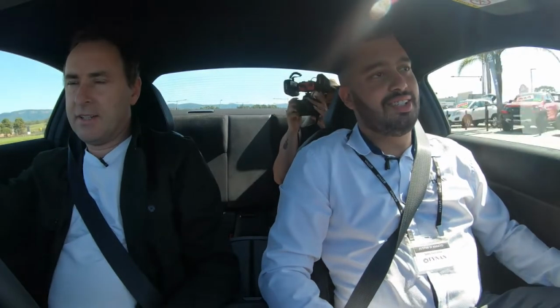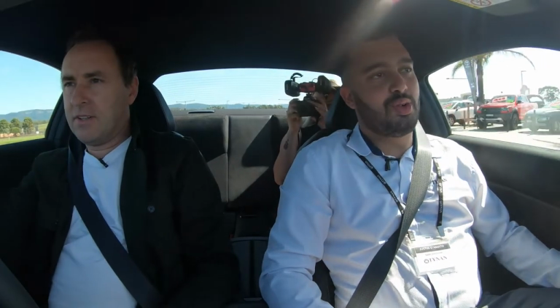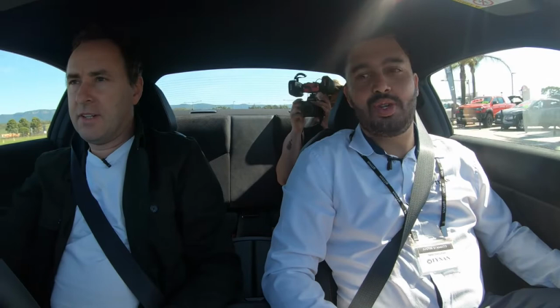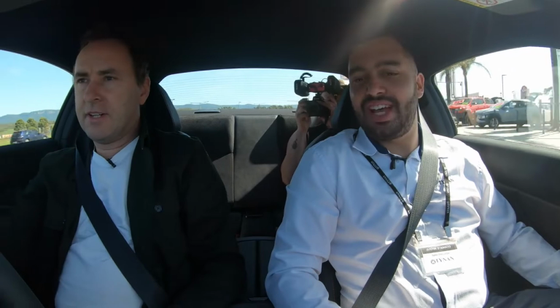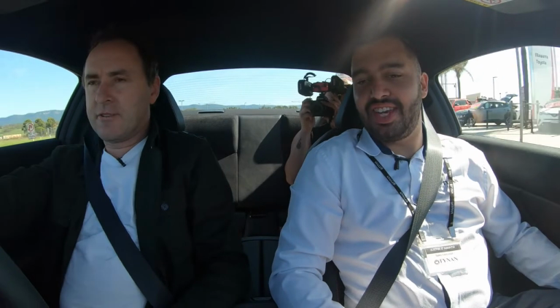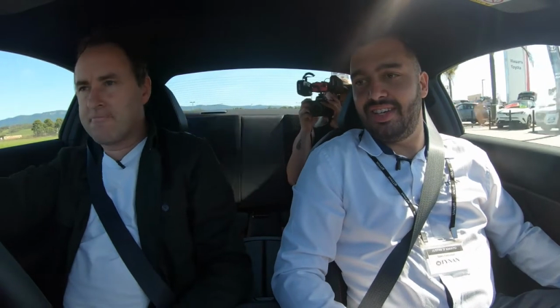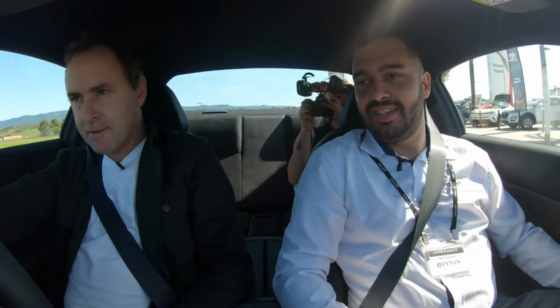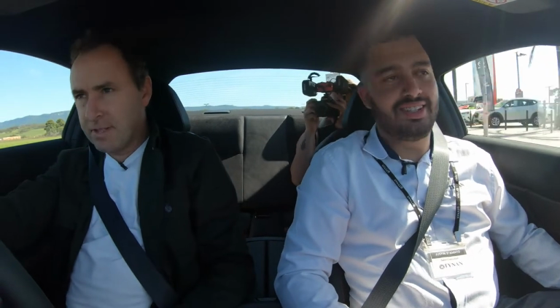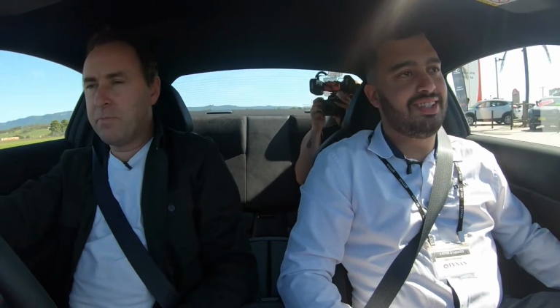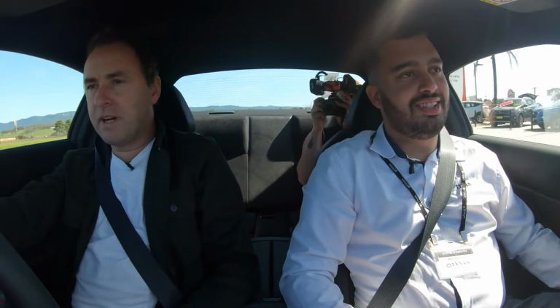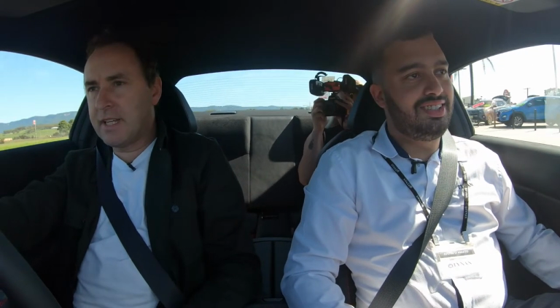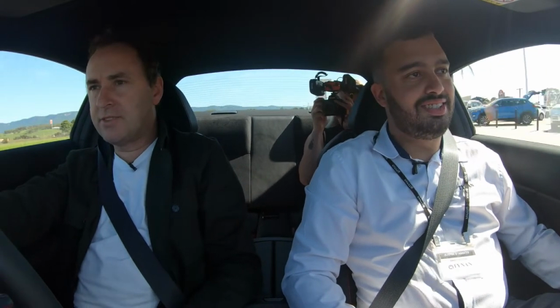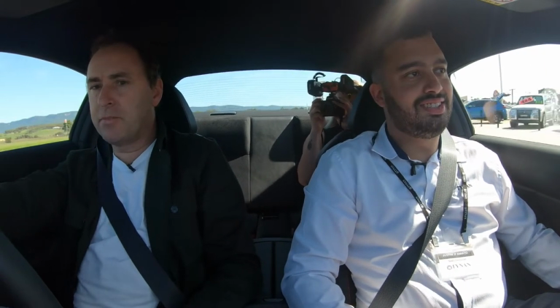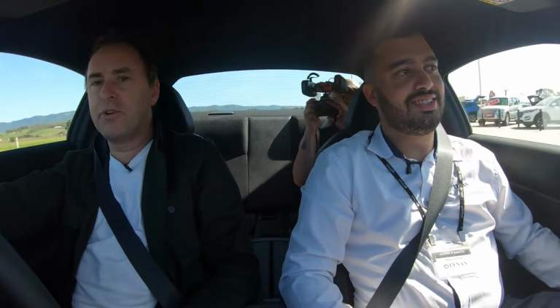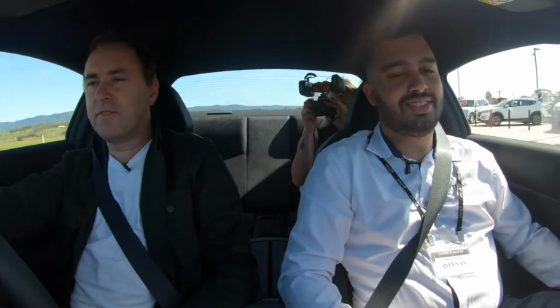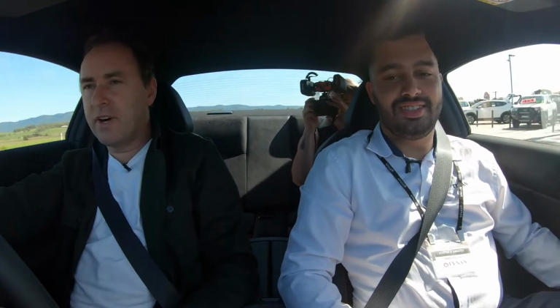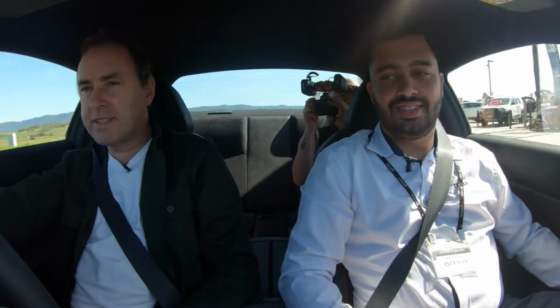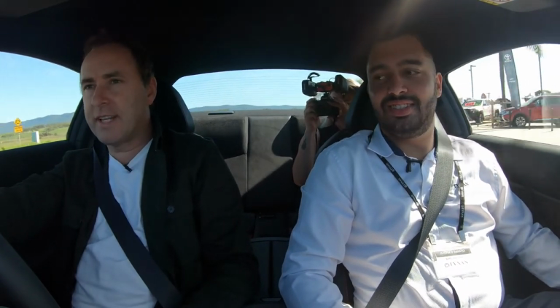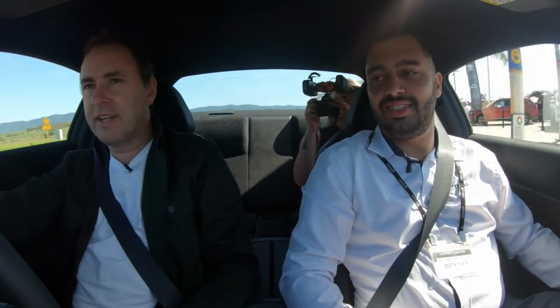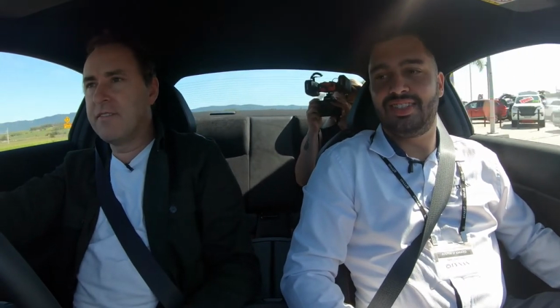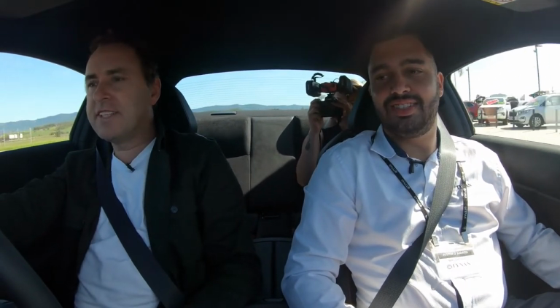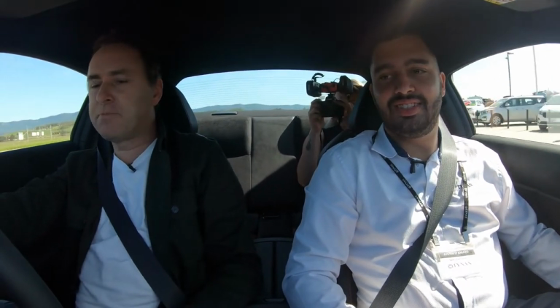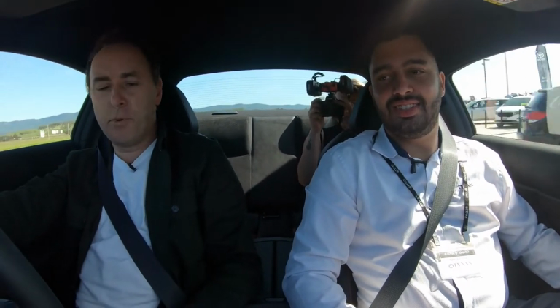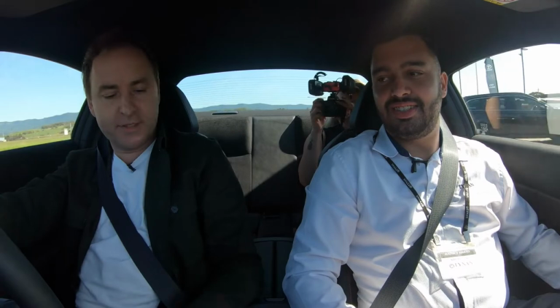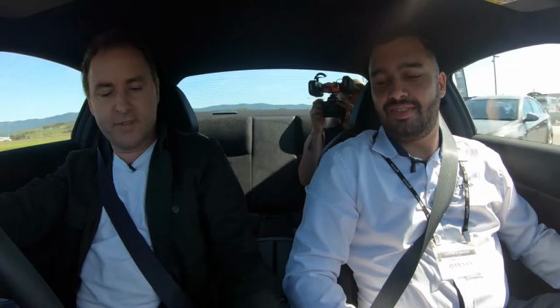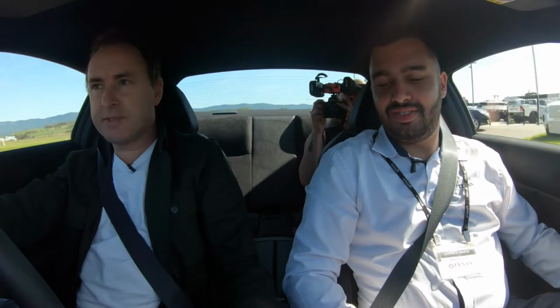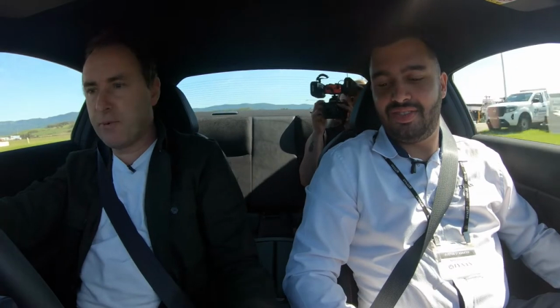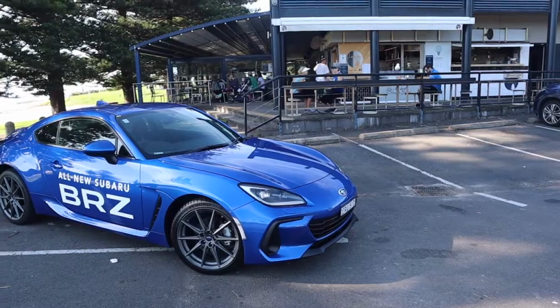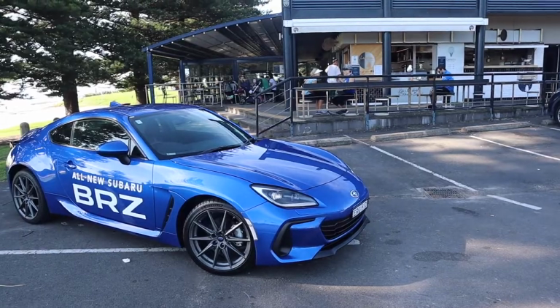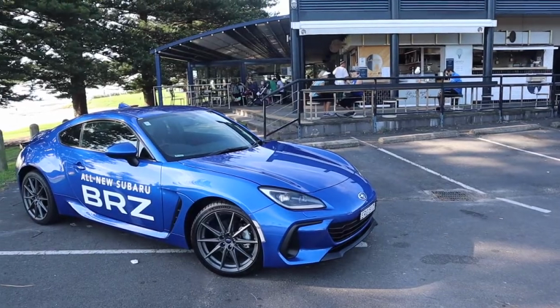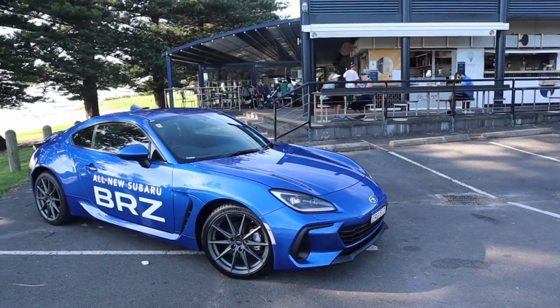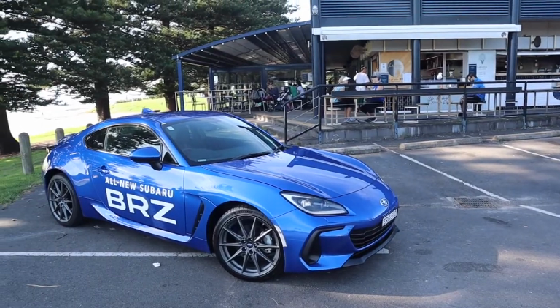The one new BRZ. The new Subaru BRZ. Very slick, very sporty. It's got a real sporty feel — very sporty.